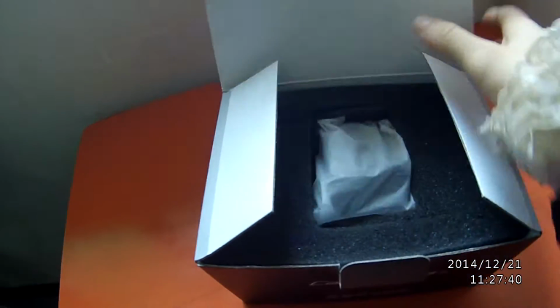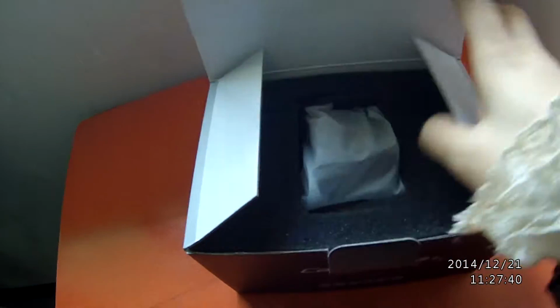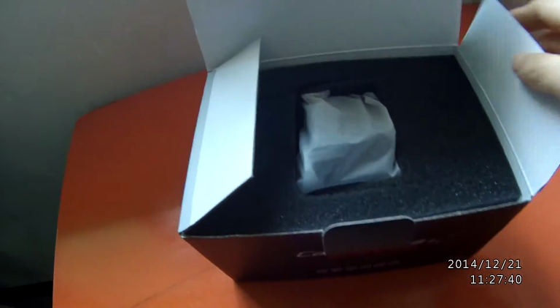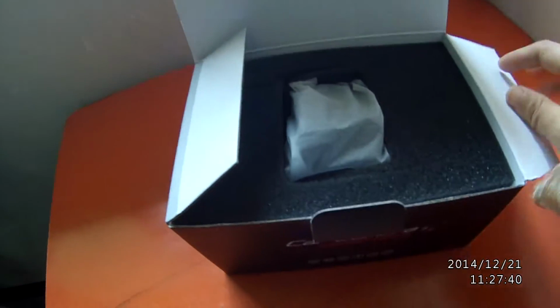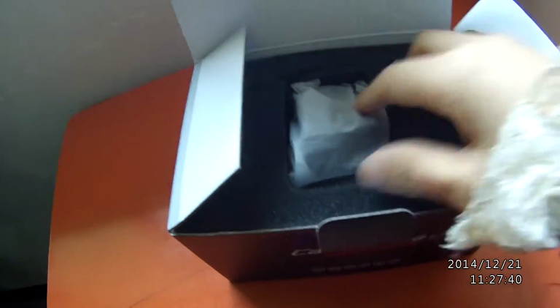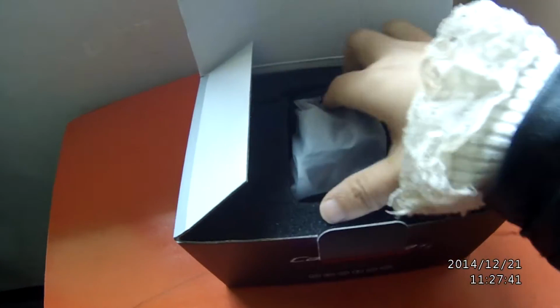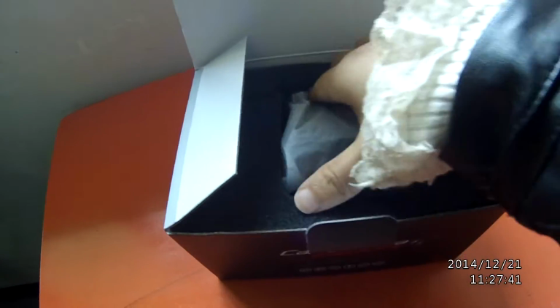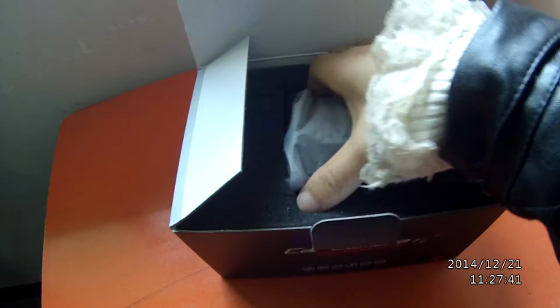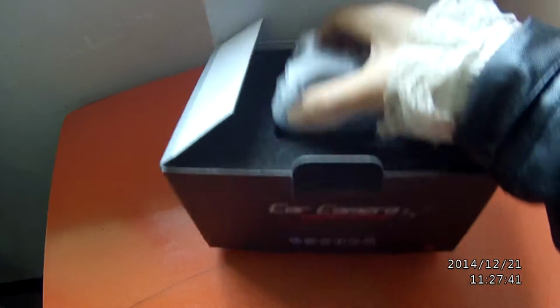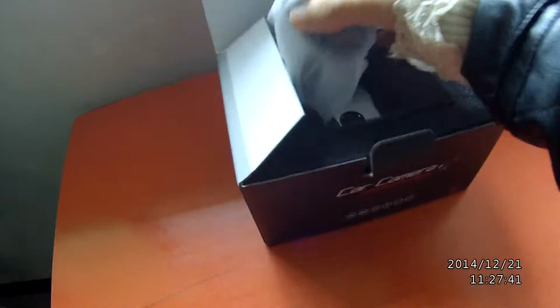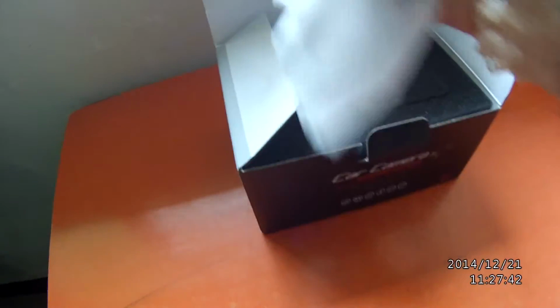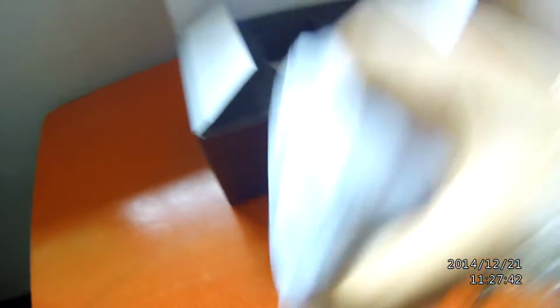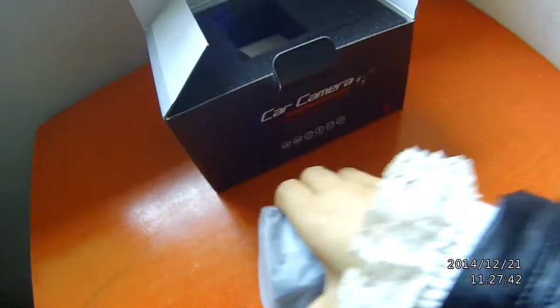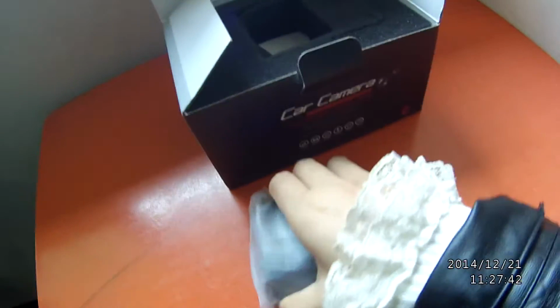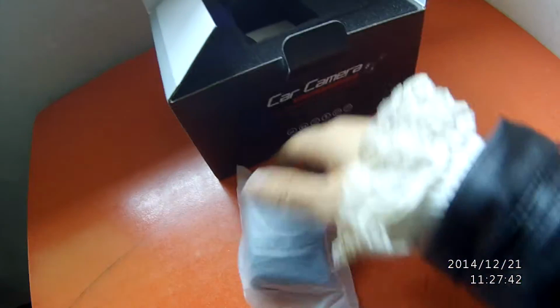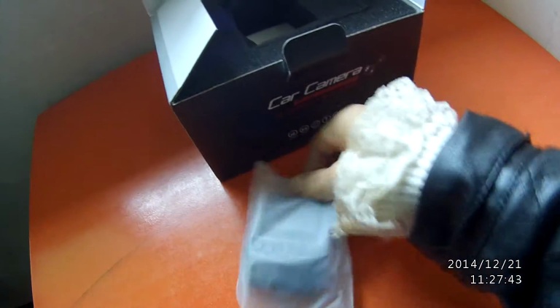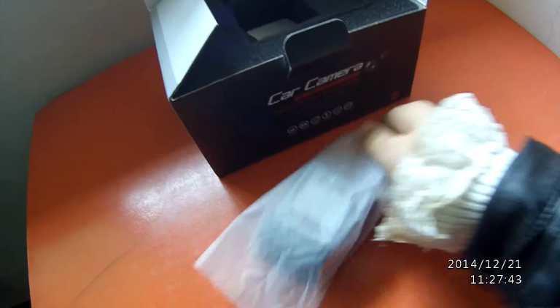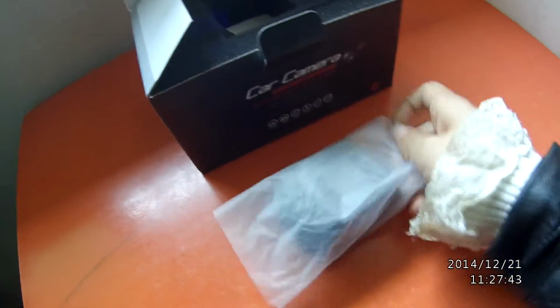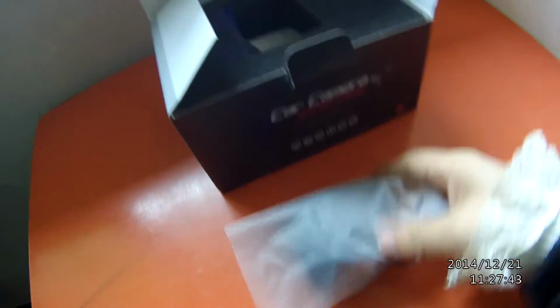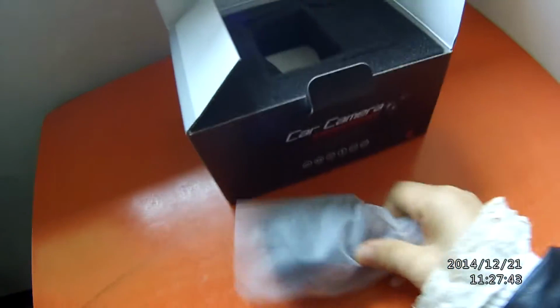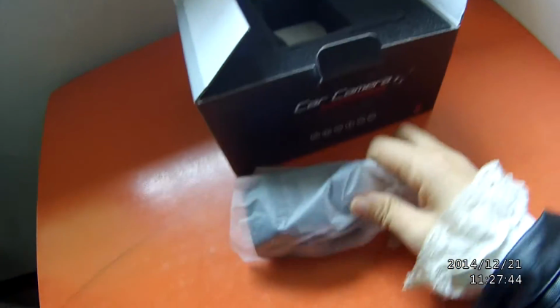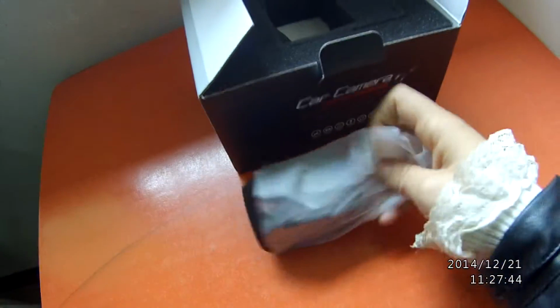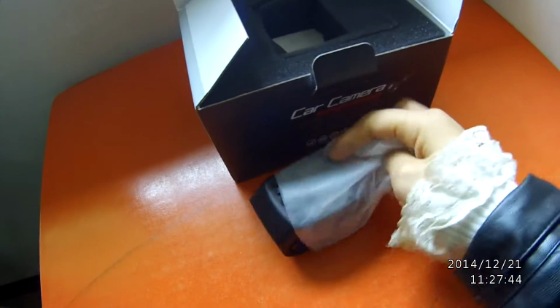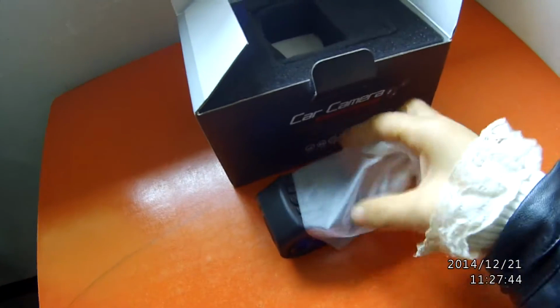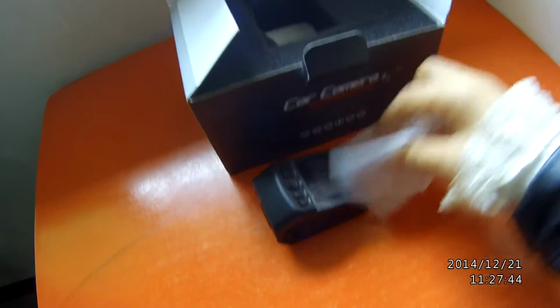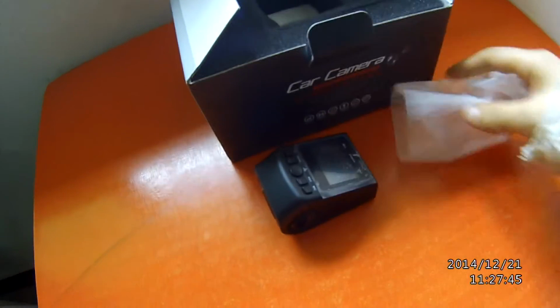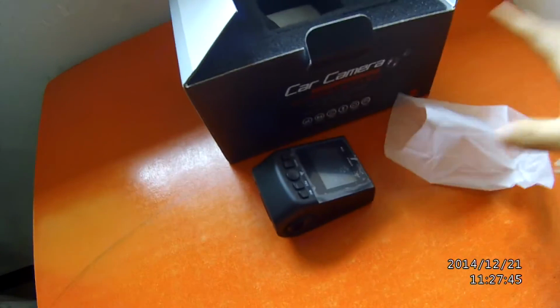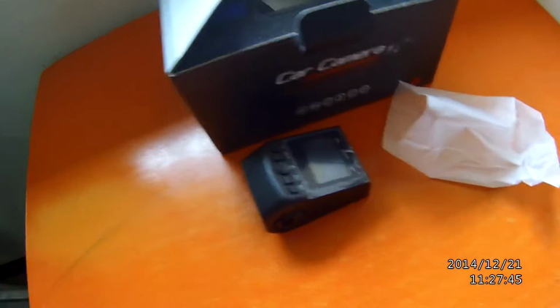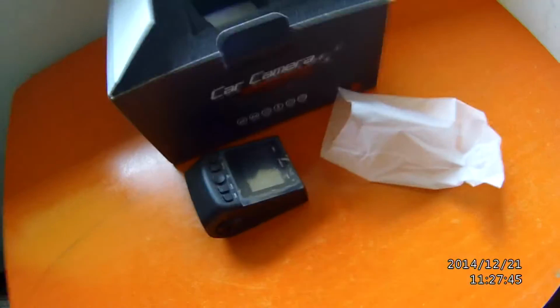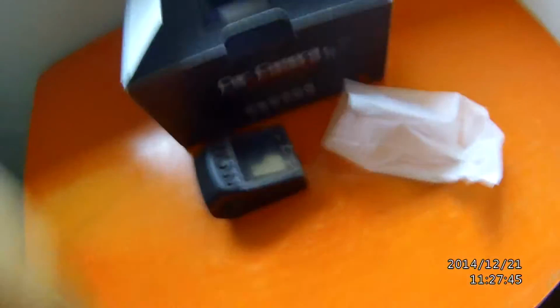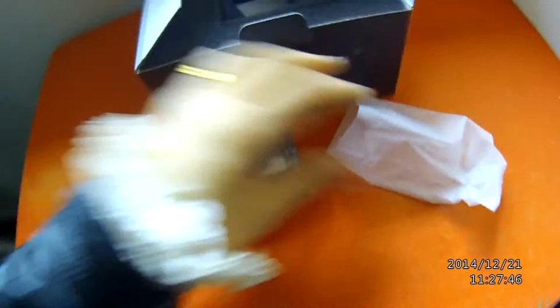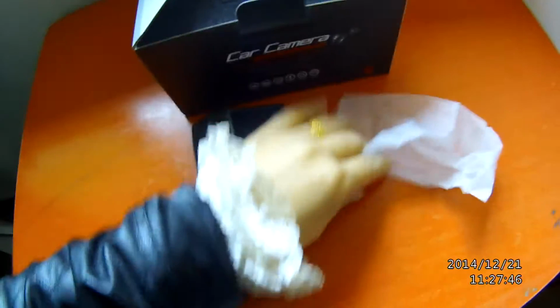After opening the box, we can see the dashcam camera is packed in the PE bag.